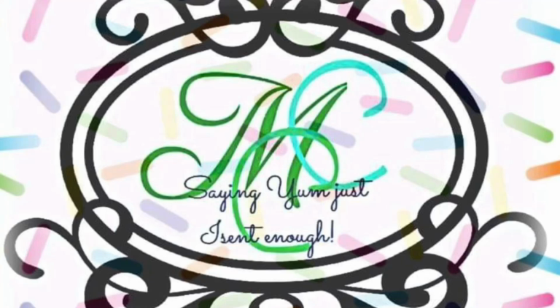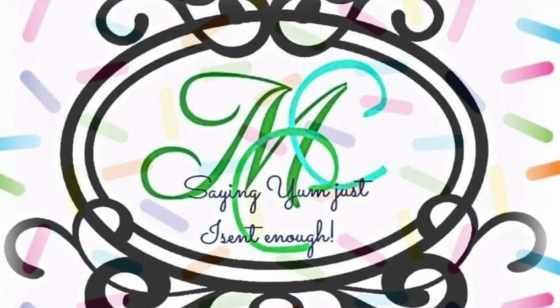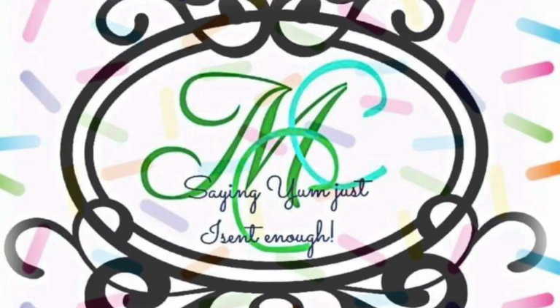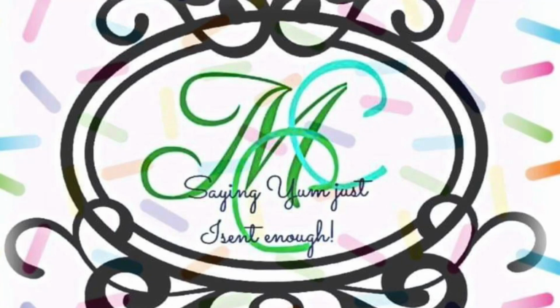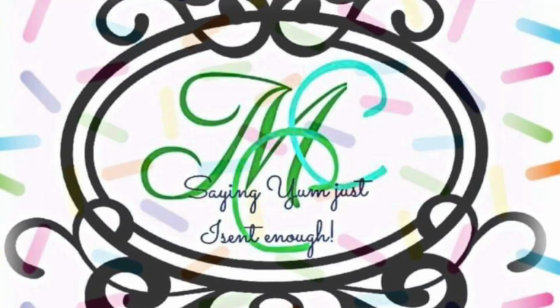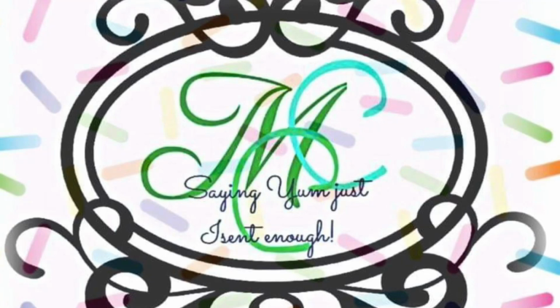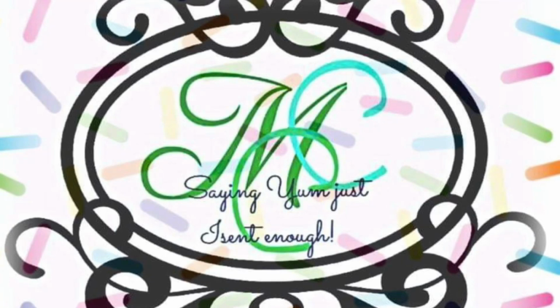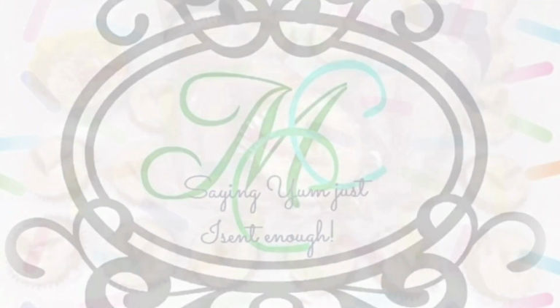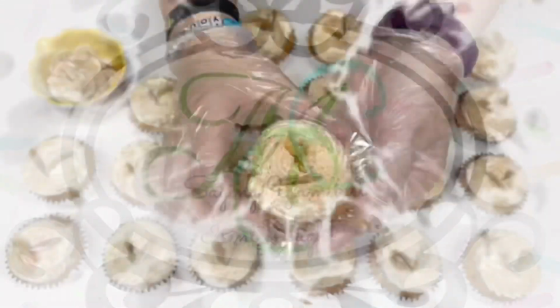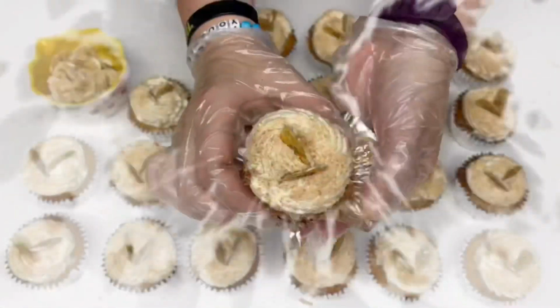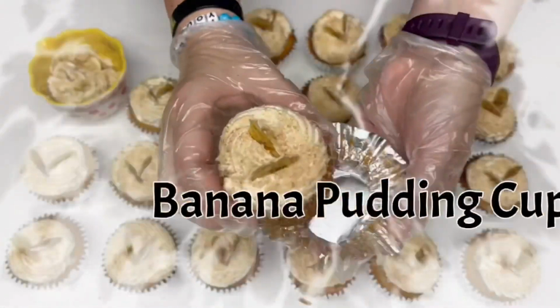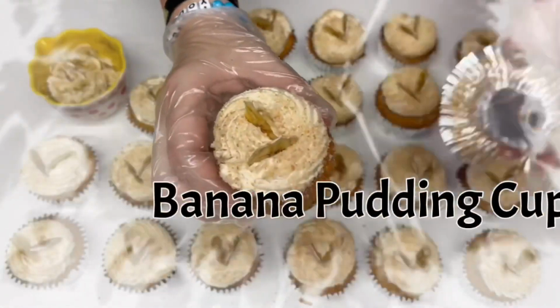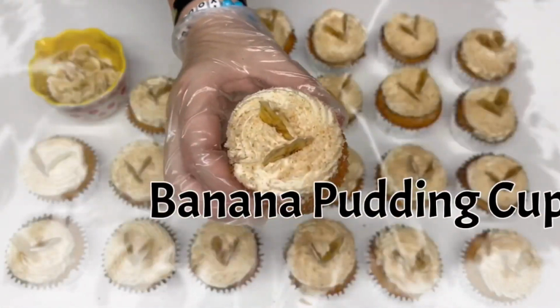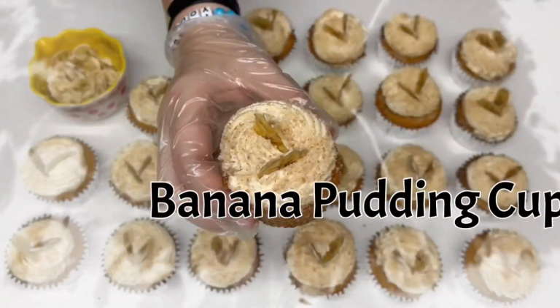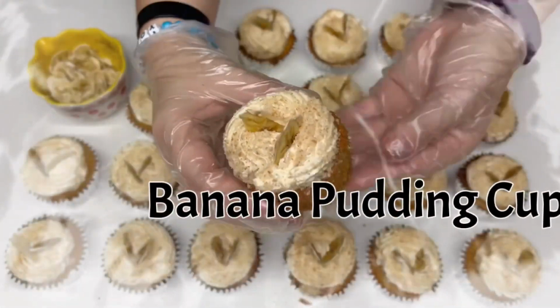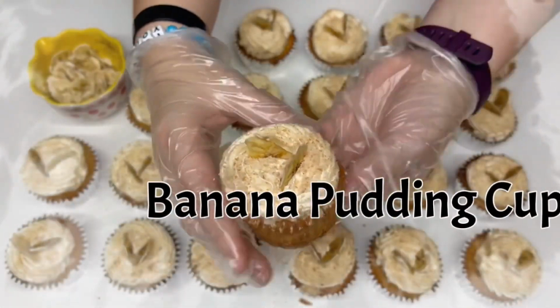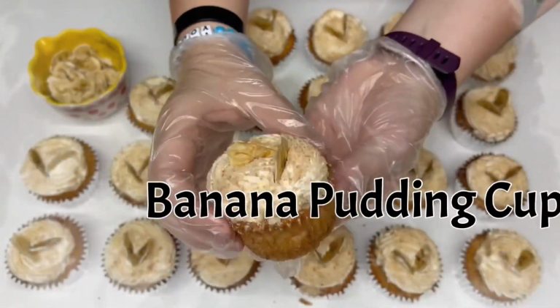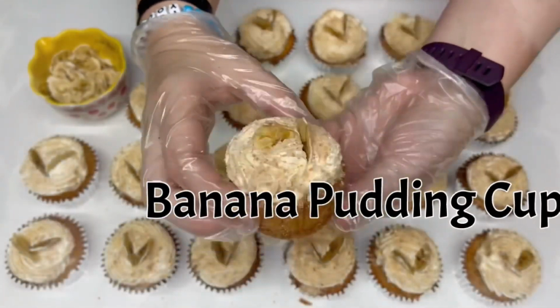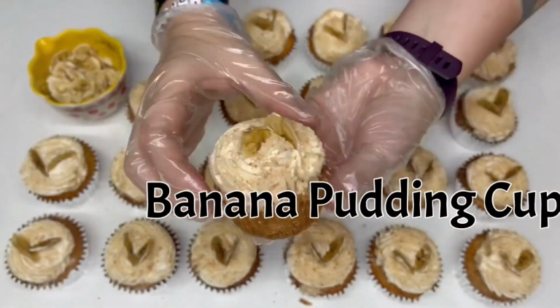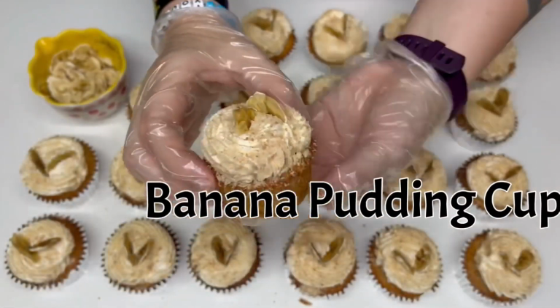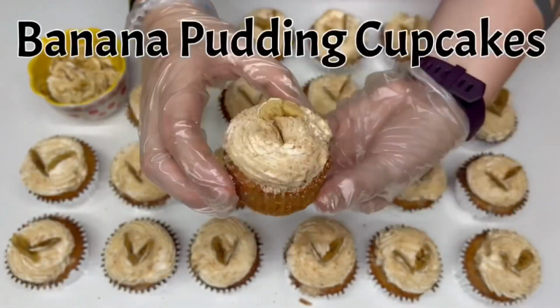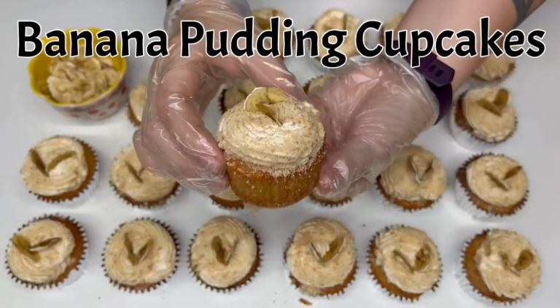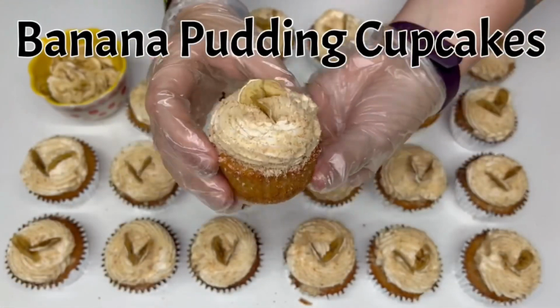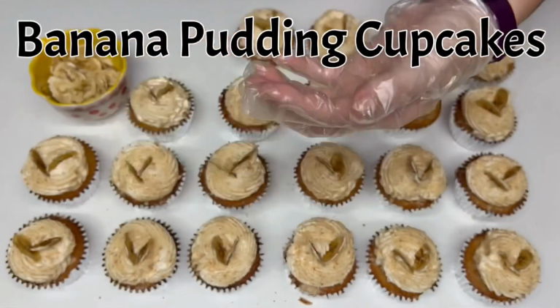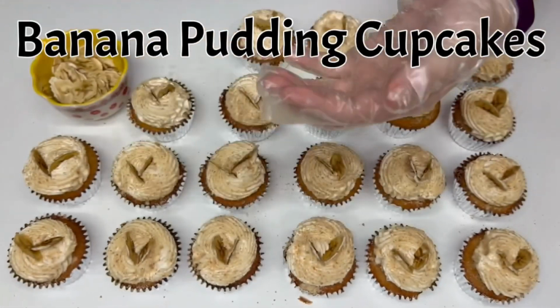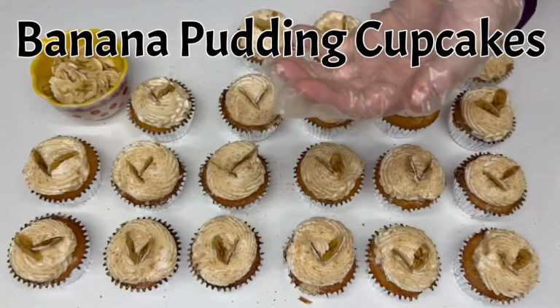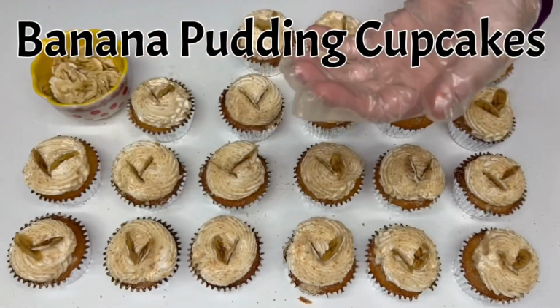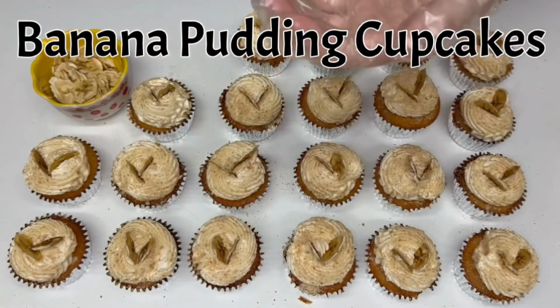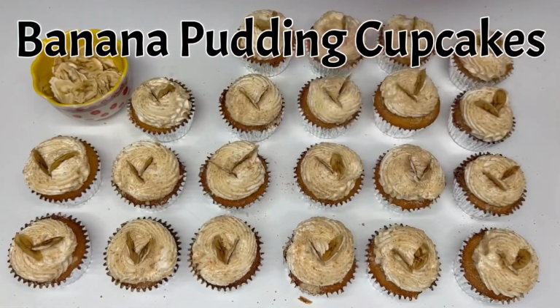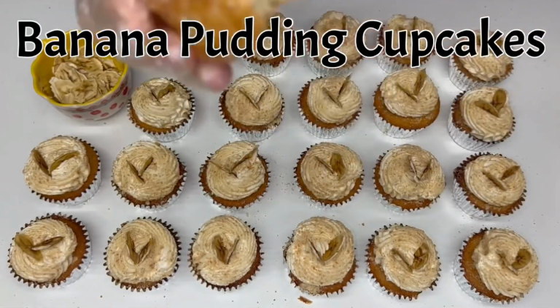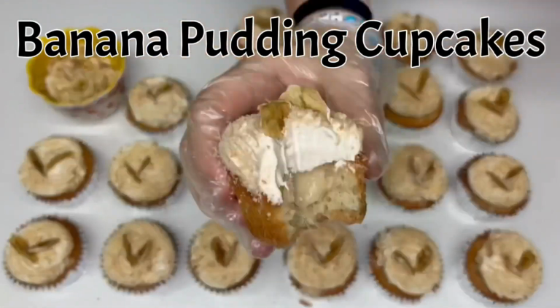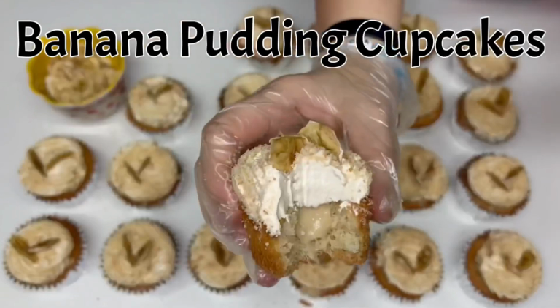Hello and welcome to the Molly's Candy Crumbs YouTube channel. Today we will be making banana pudding cupcakes.